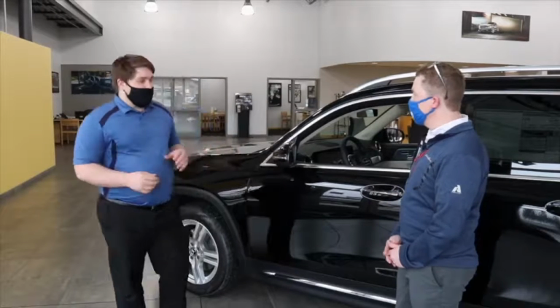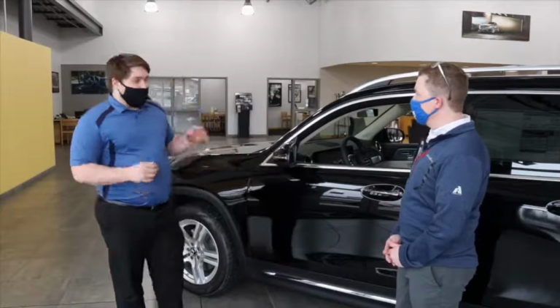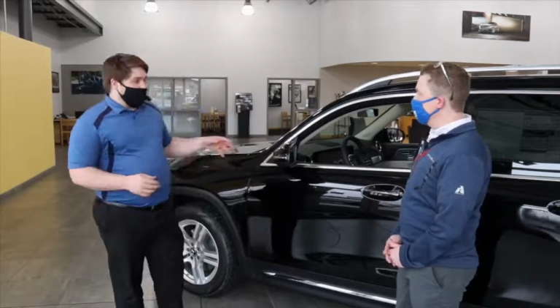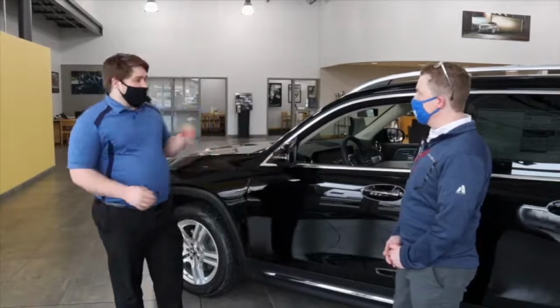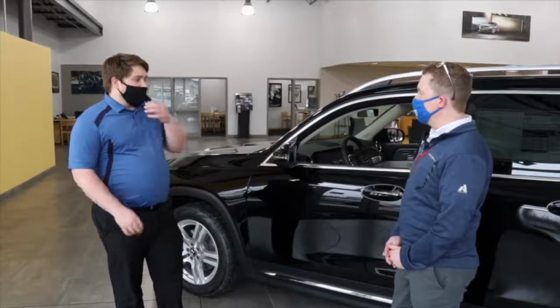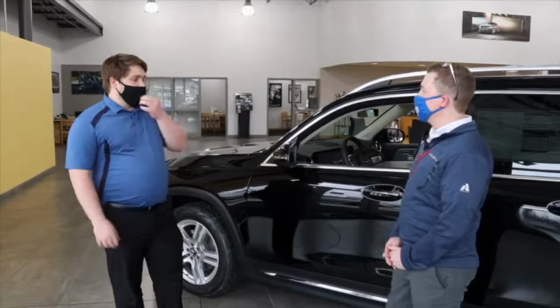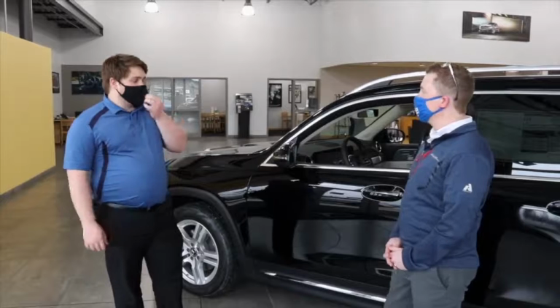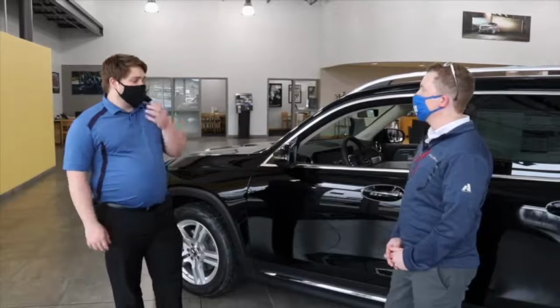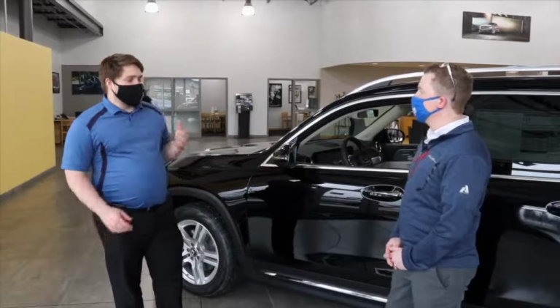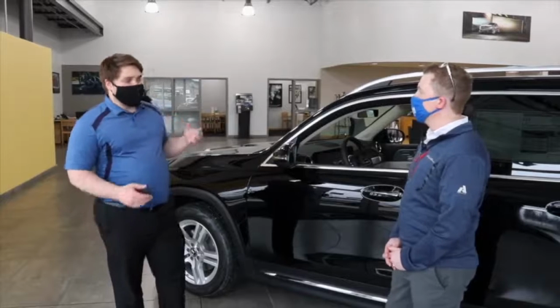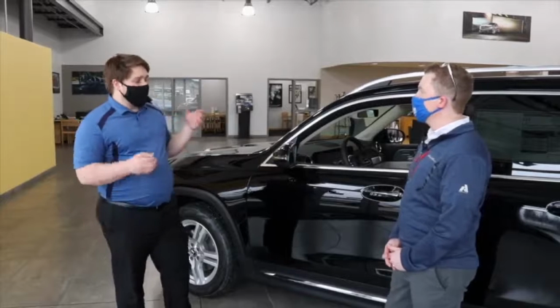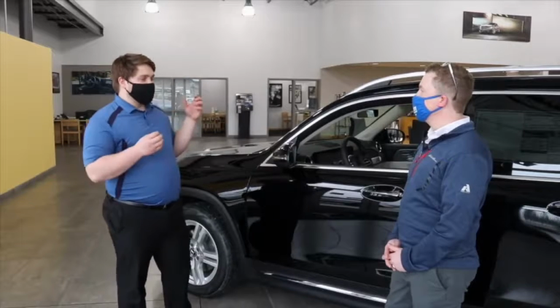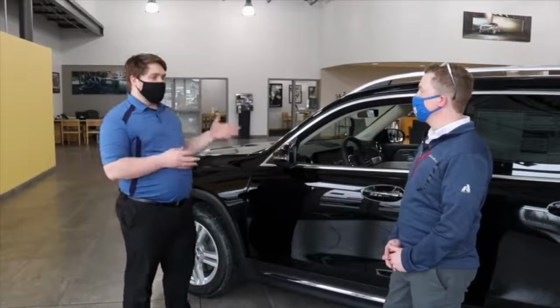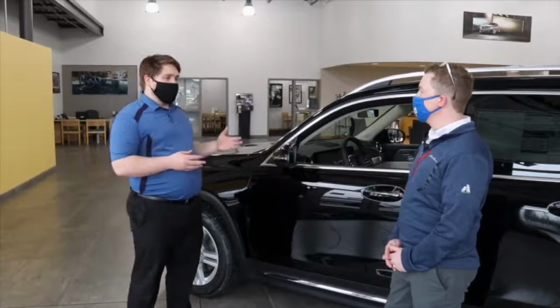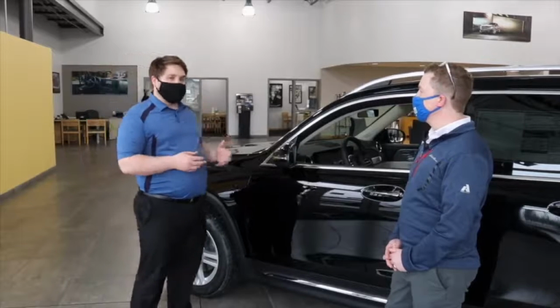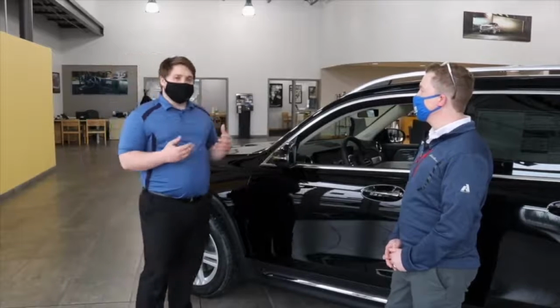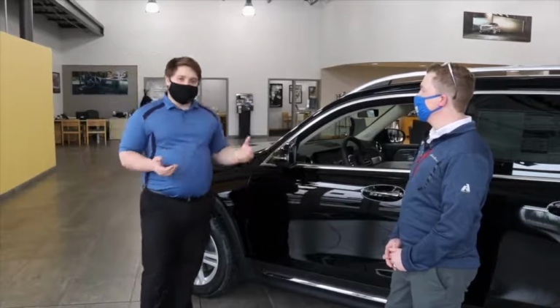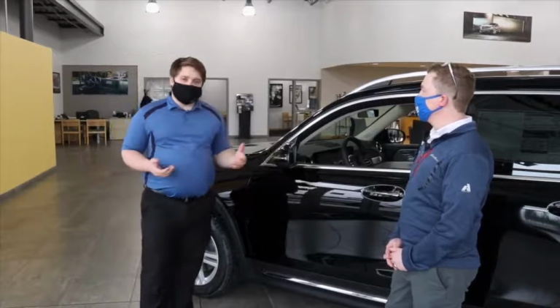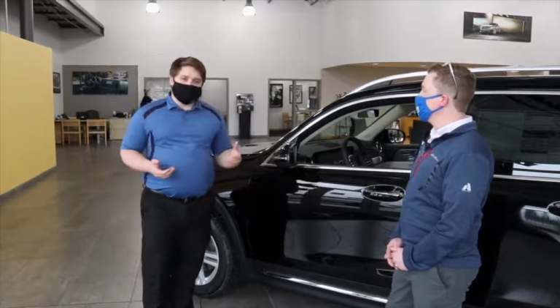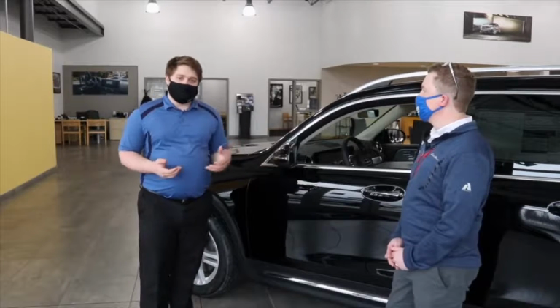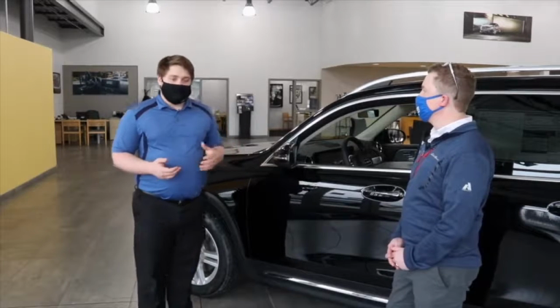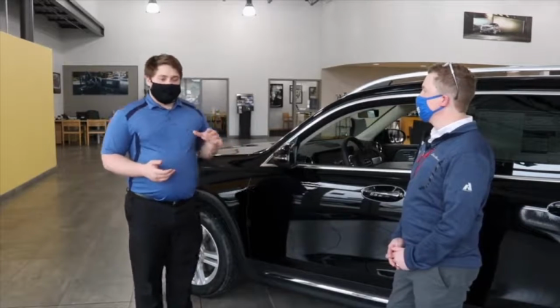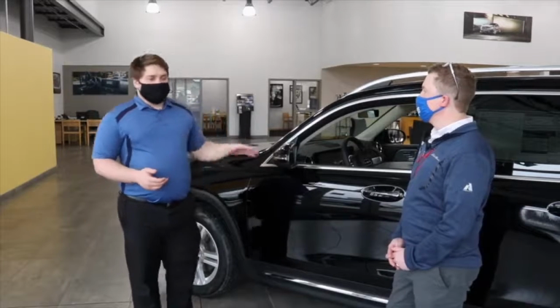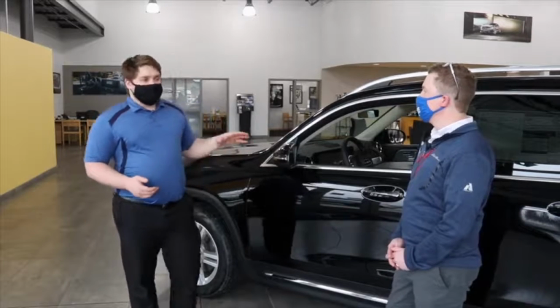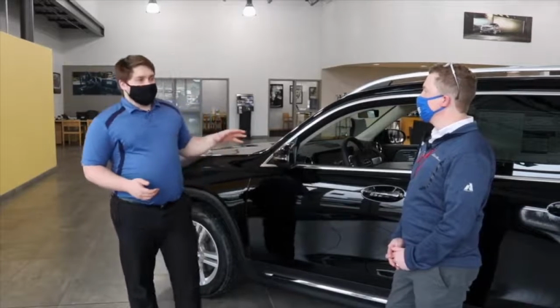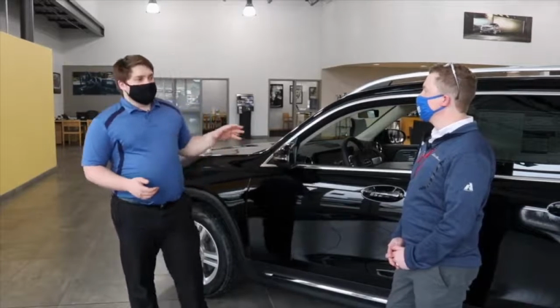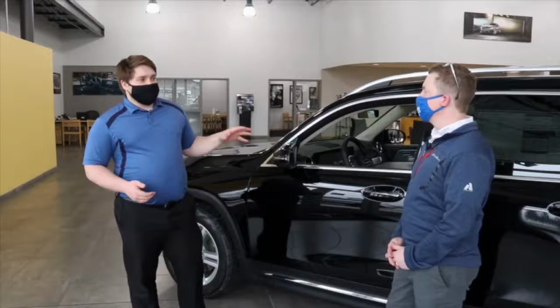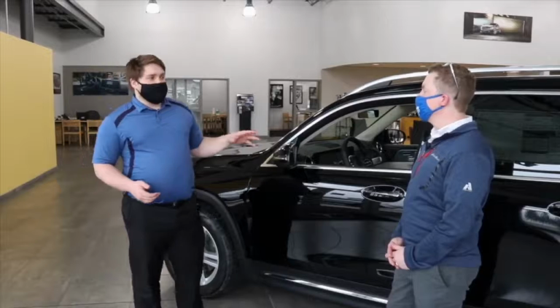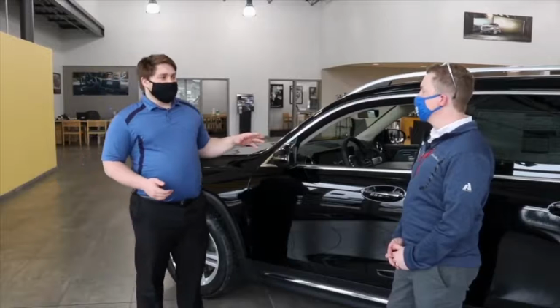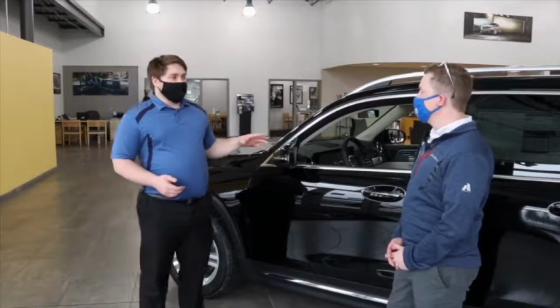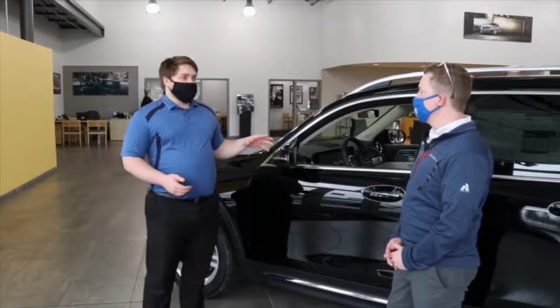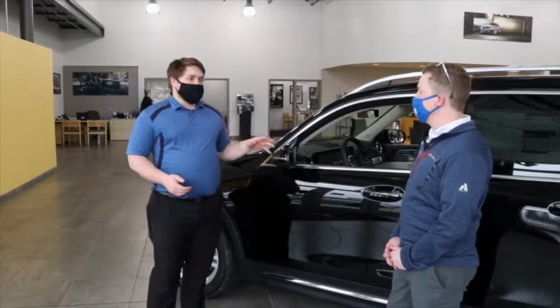All those things, paired with multiple airbags and warning systems, truly make this one of the safest vehicles on the road.